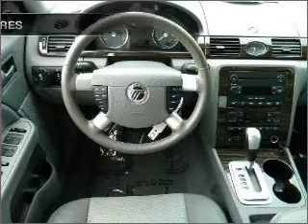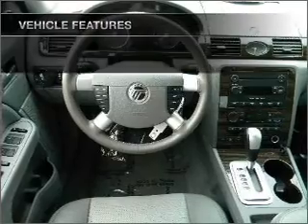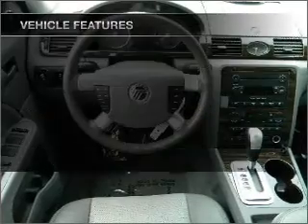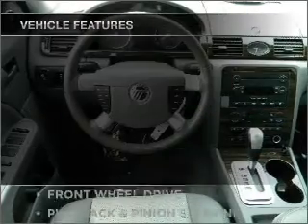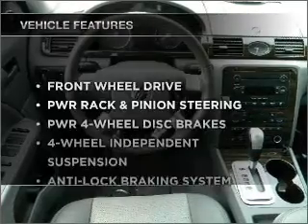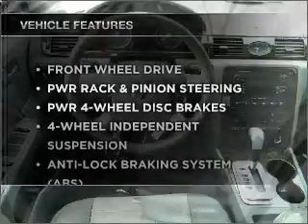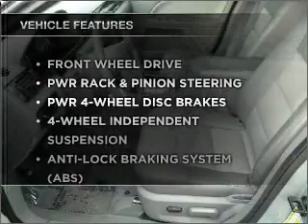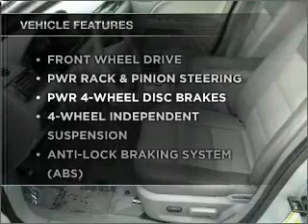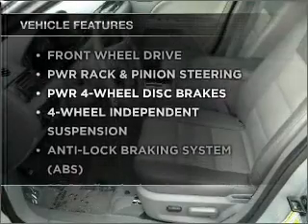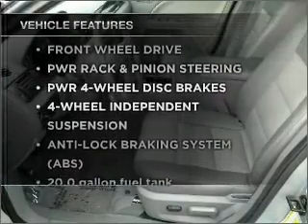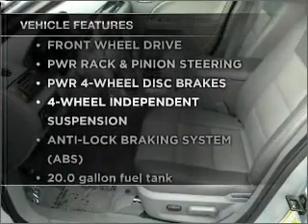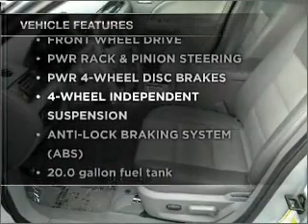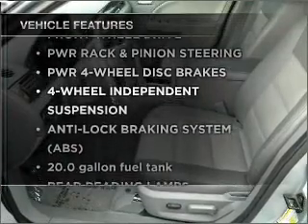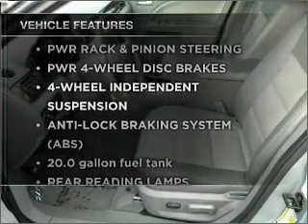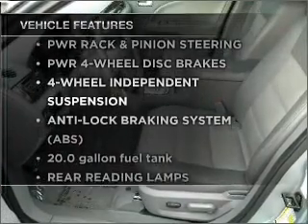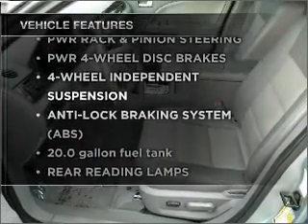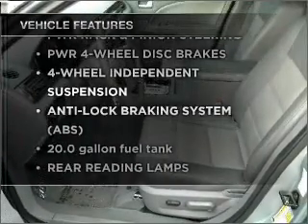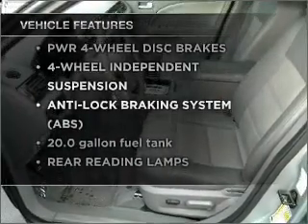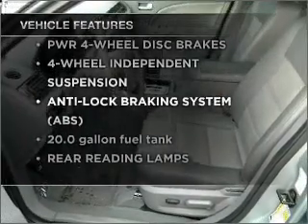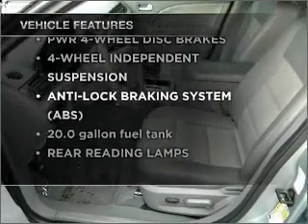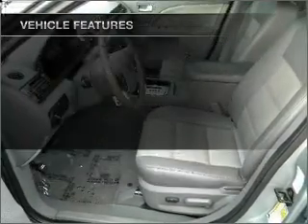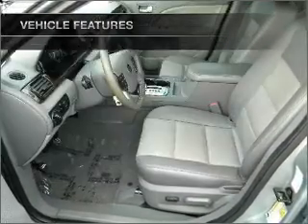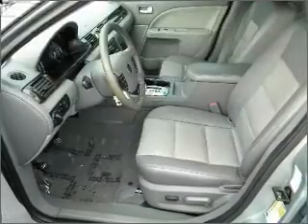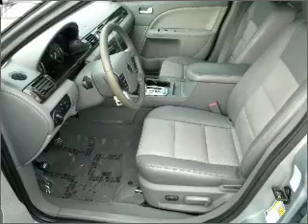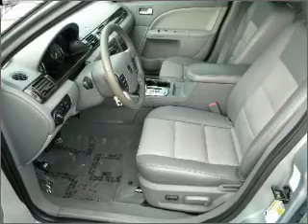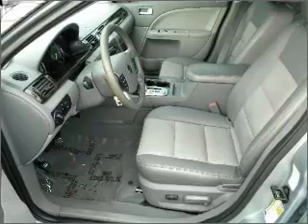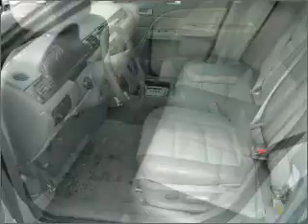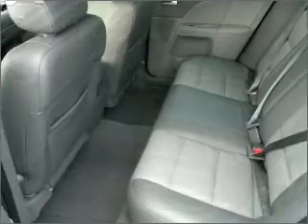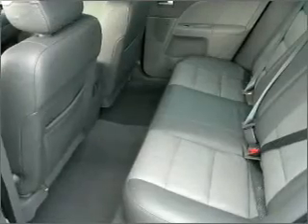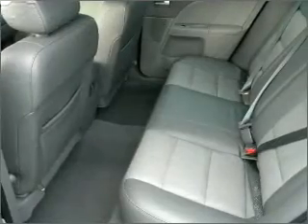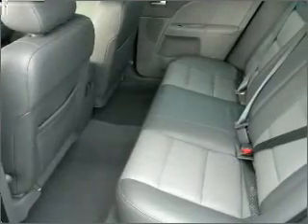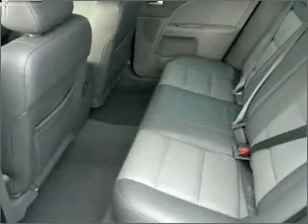Plus, enjoy these notable features that are included in this vehicle: power door locks, power windows, power steering, and cruise control.